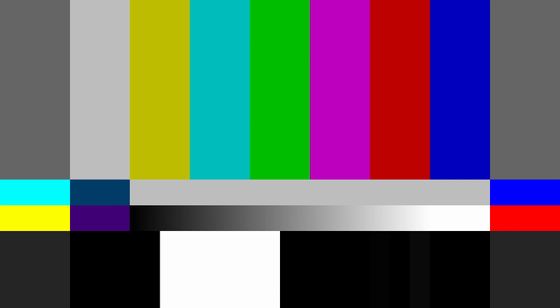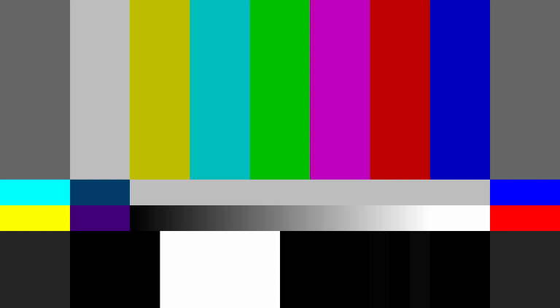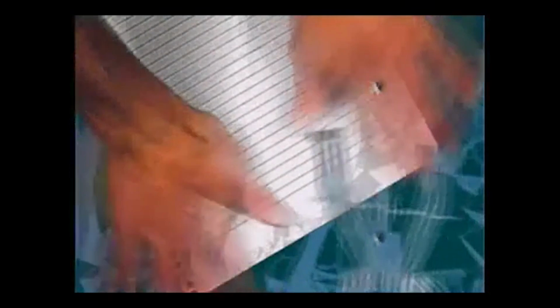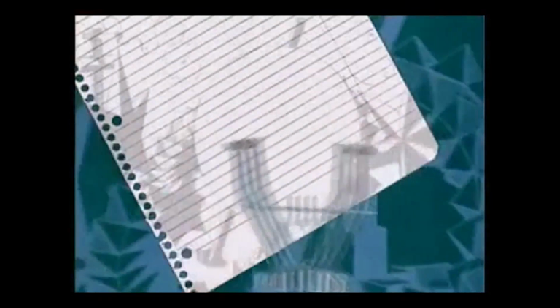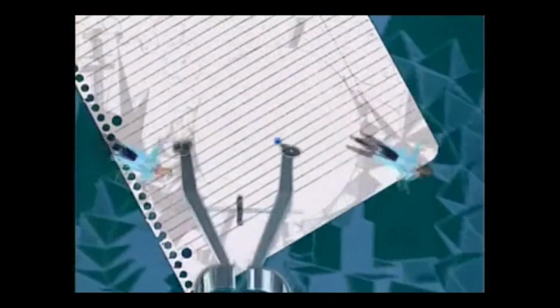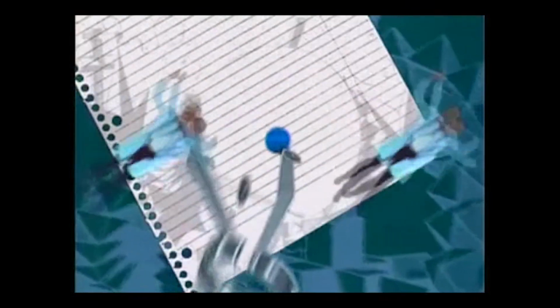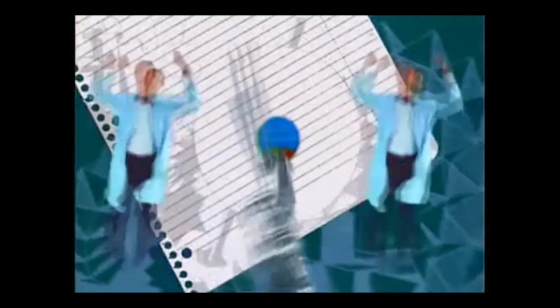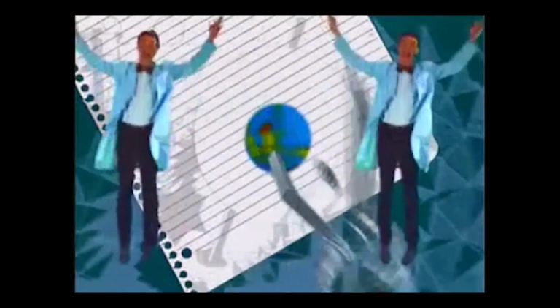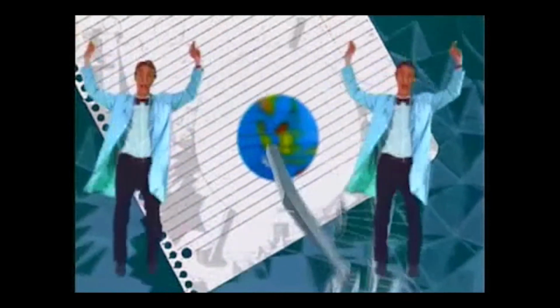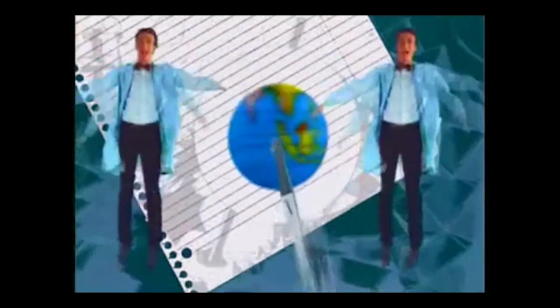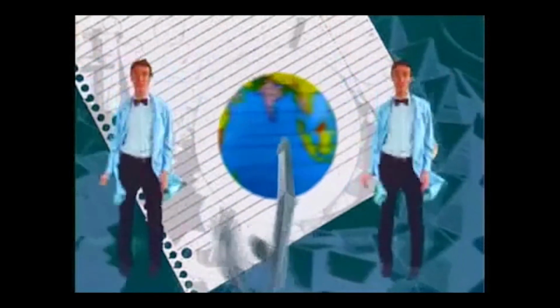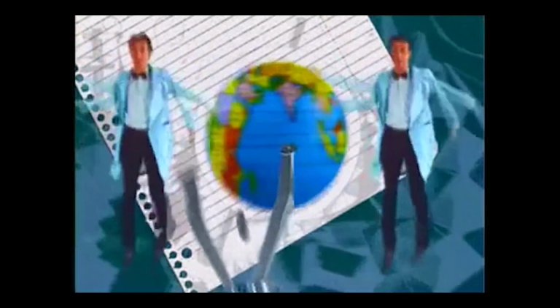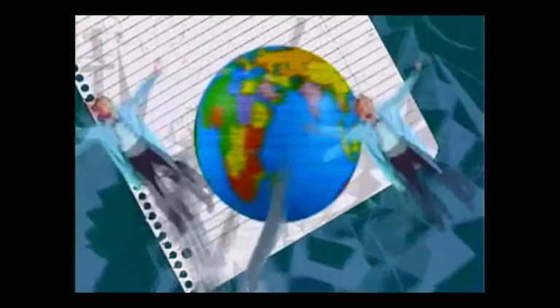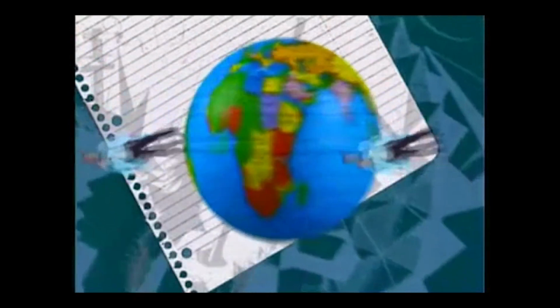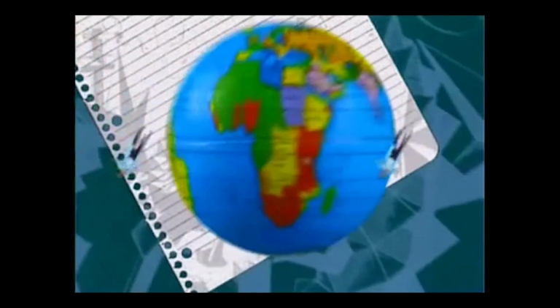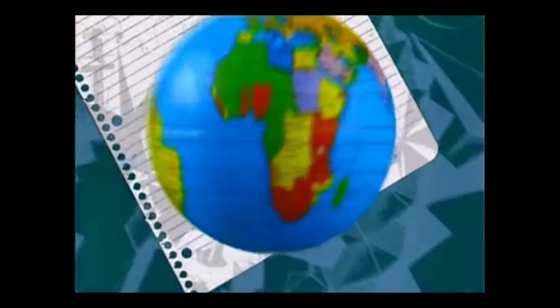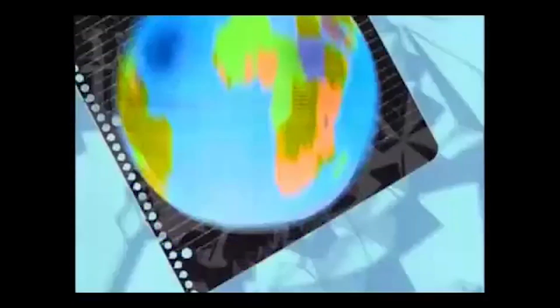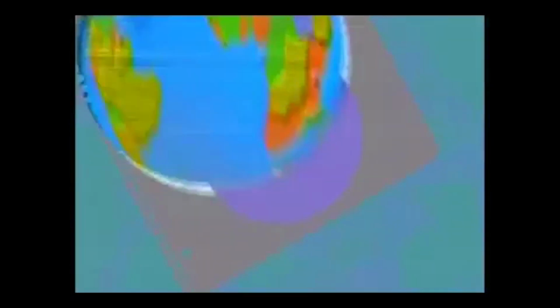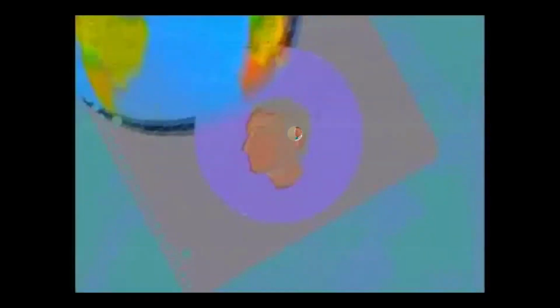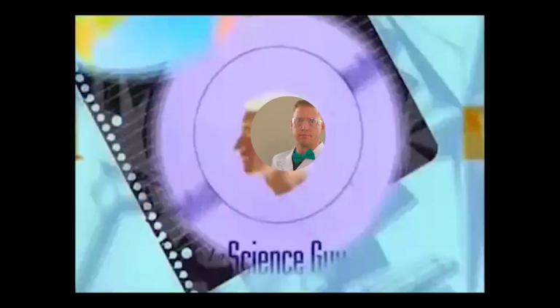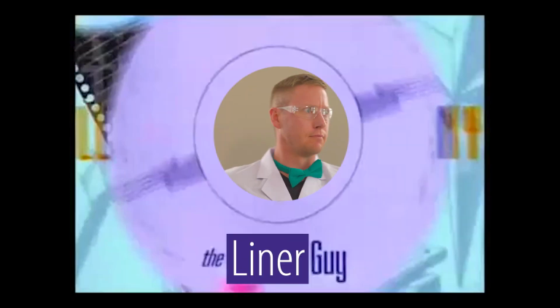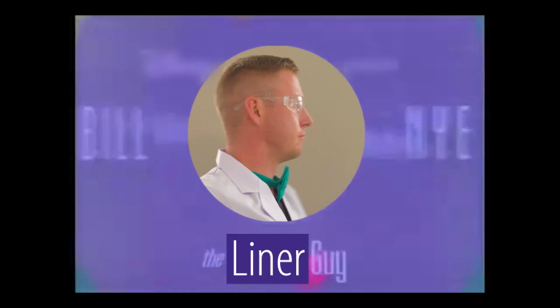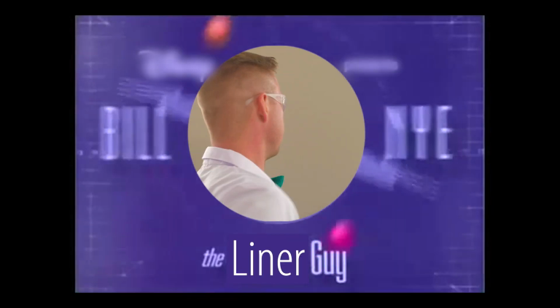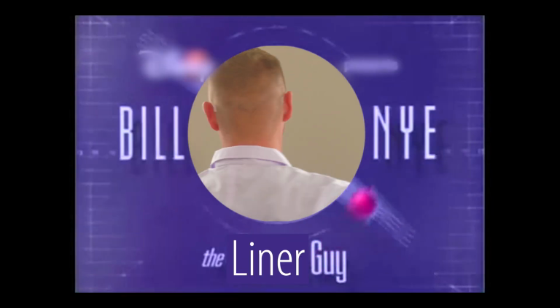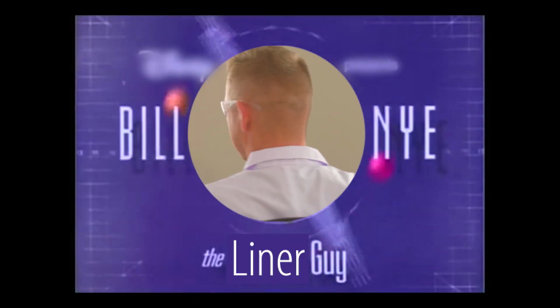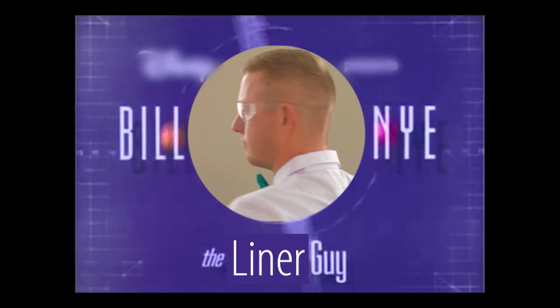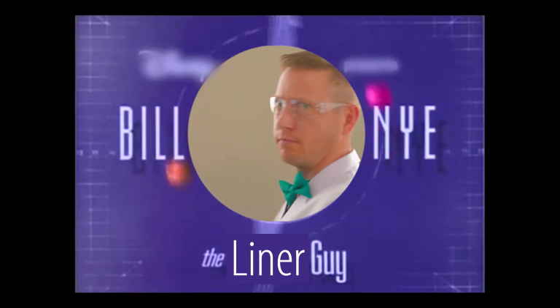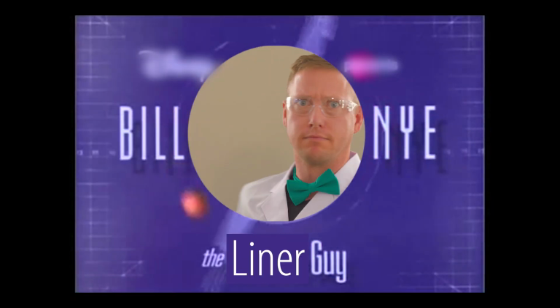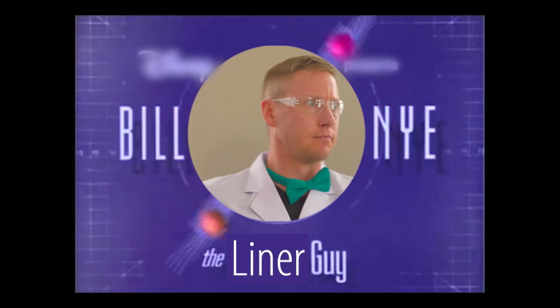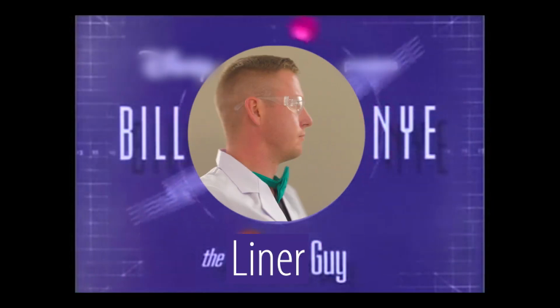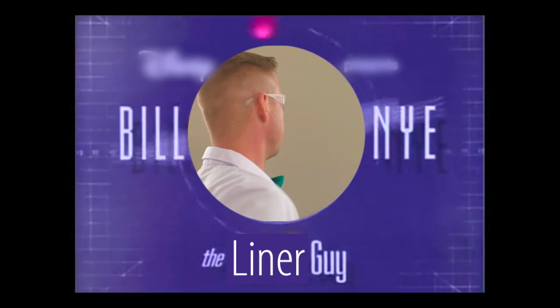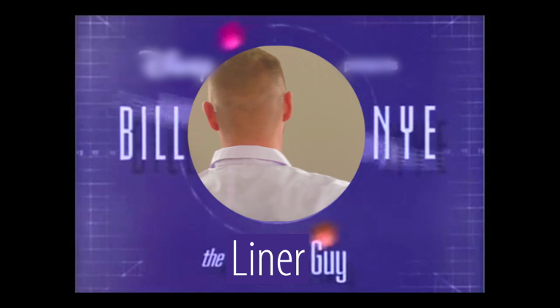Bill! Bill! Bill! Bill Nye the liner guy!